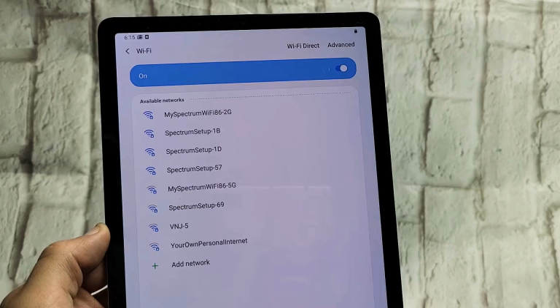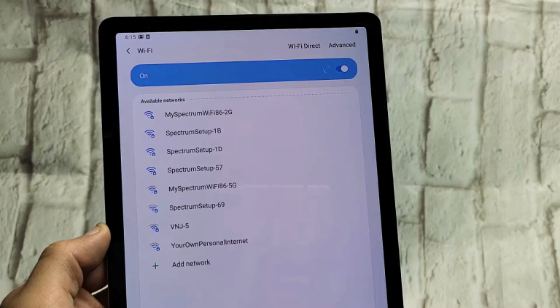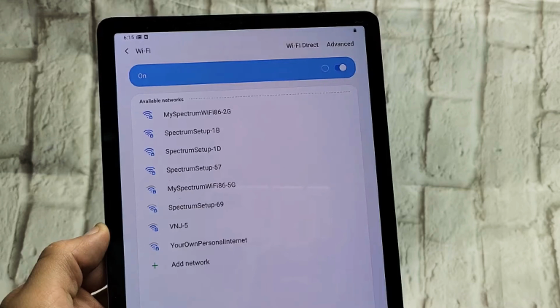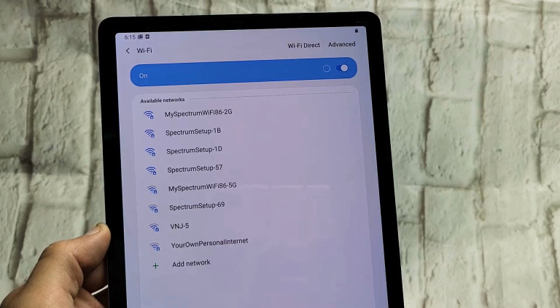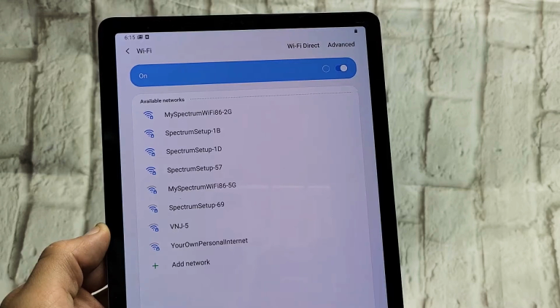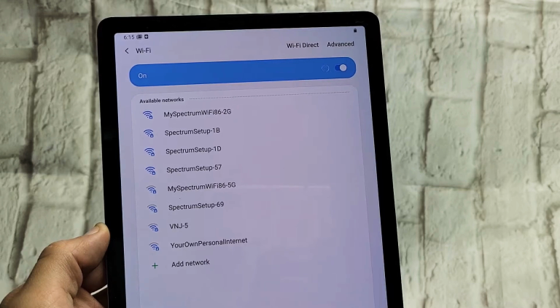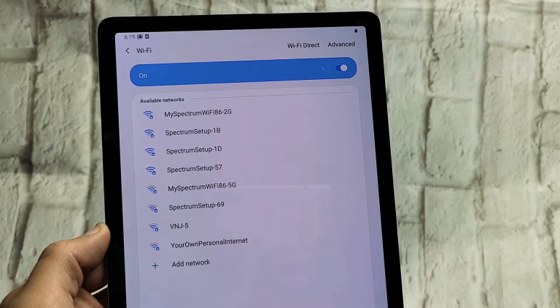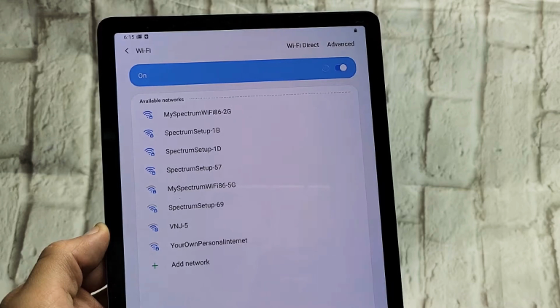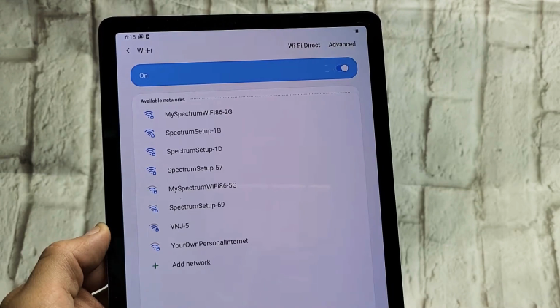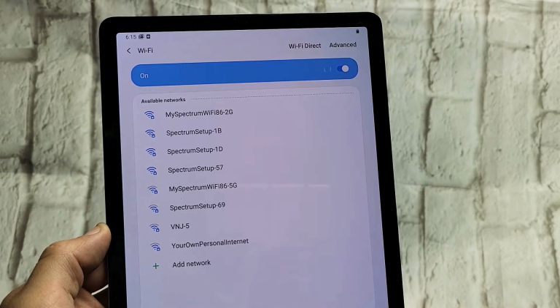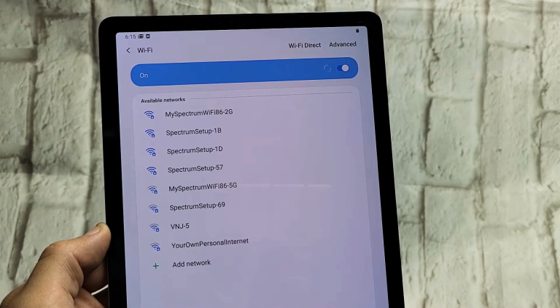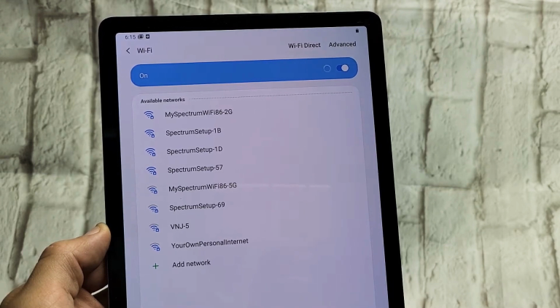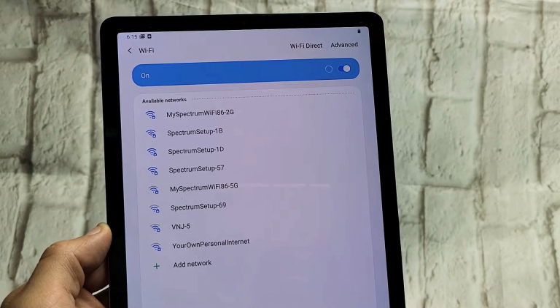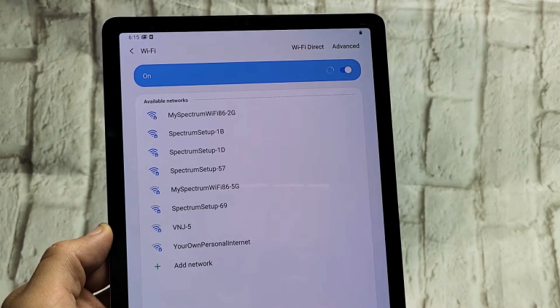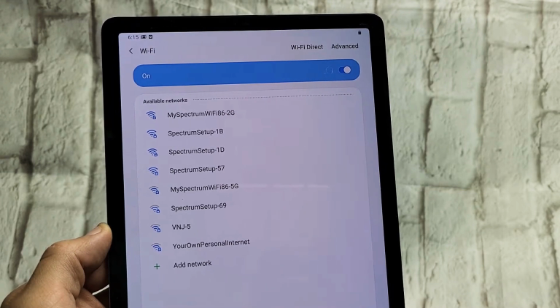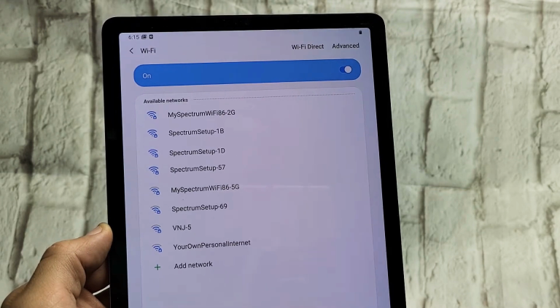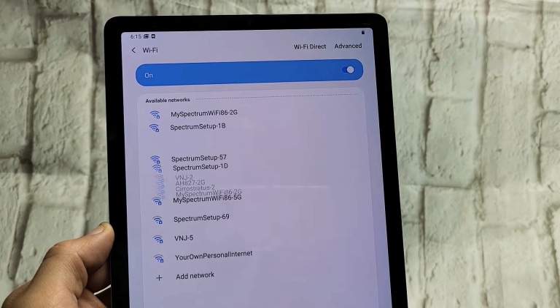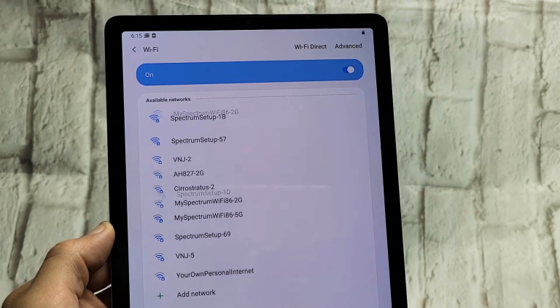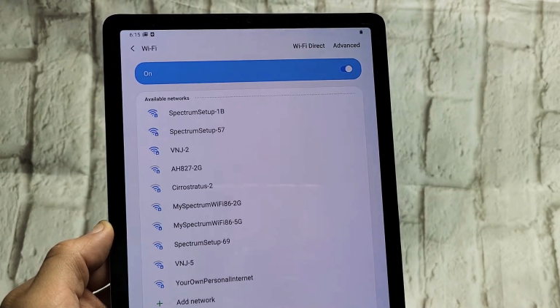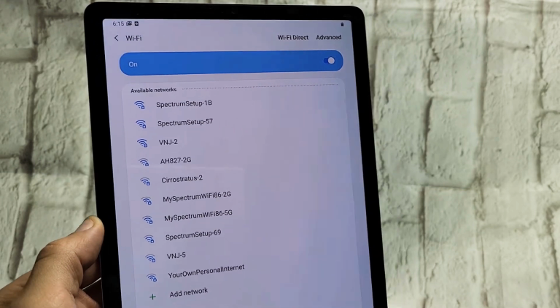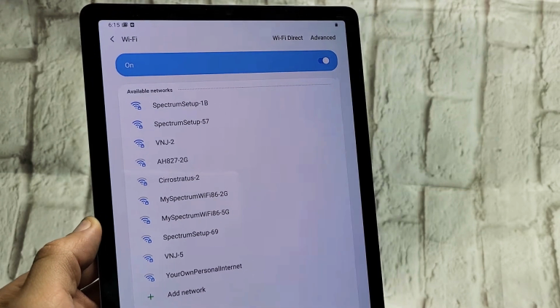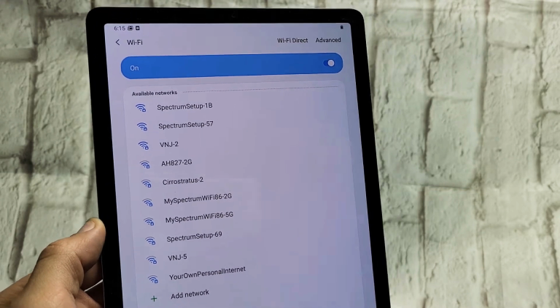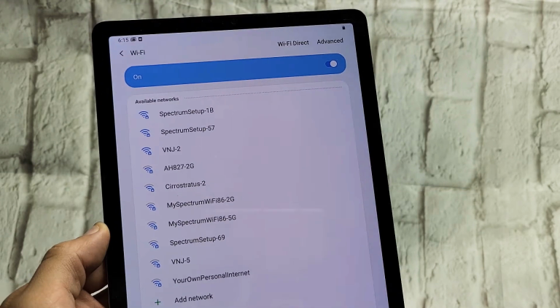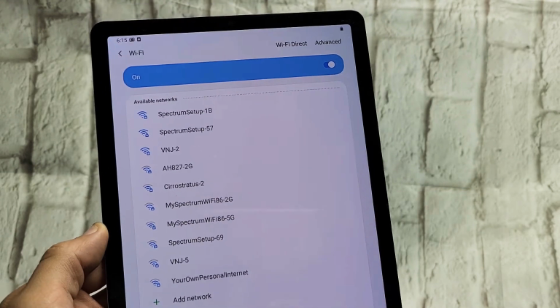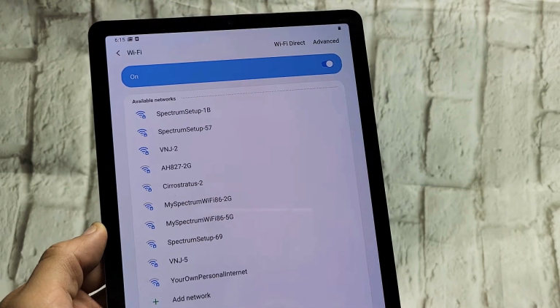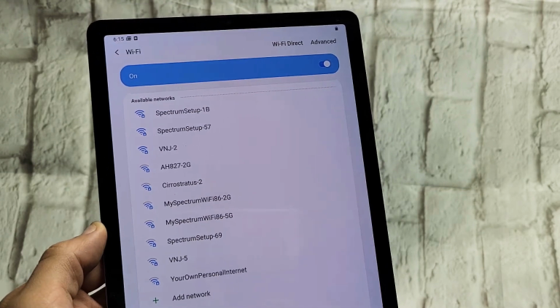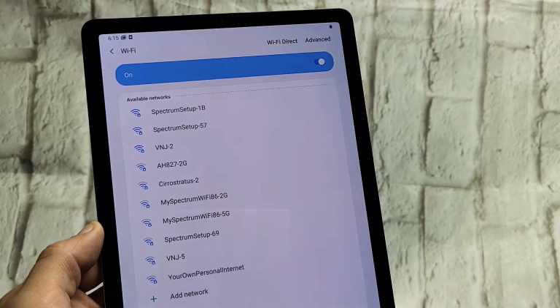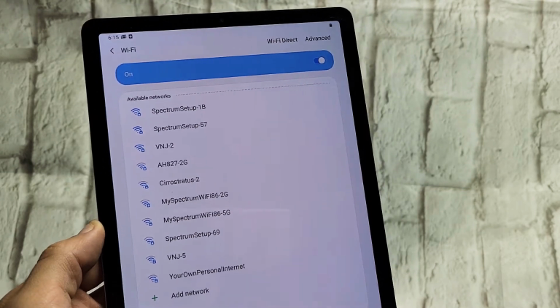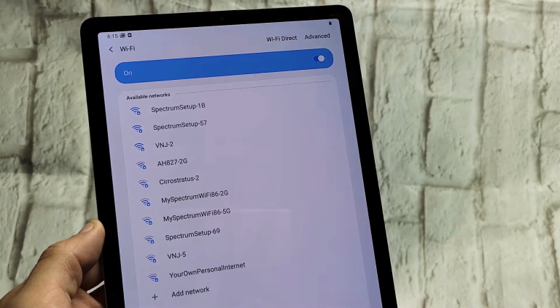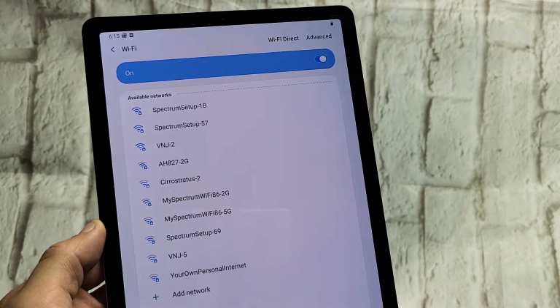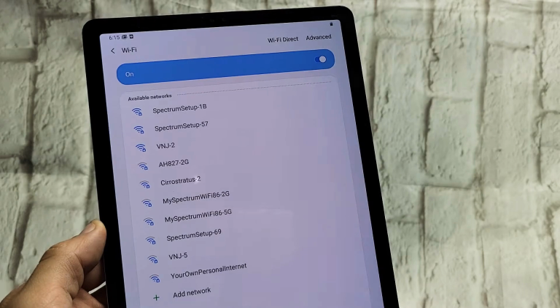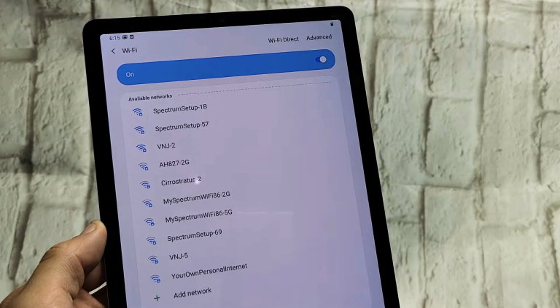I have a Samsung Galaxy Tab S5e. I'm going to show you how to connect to a home Wi-Fi network.